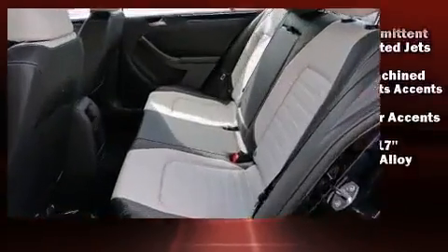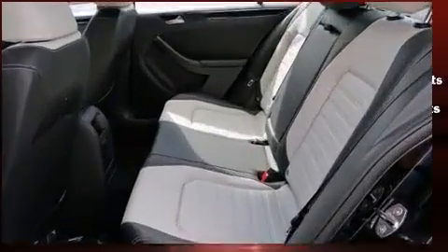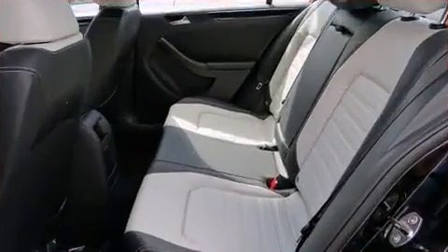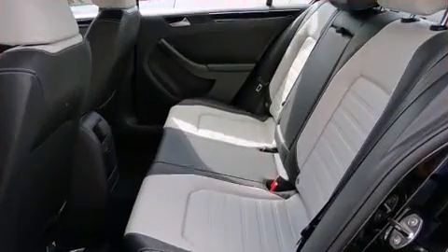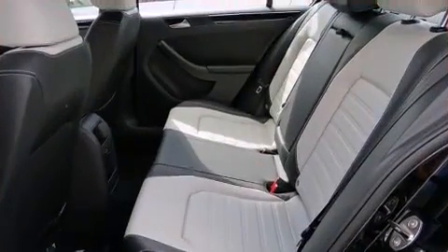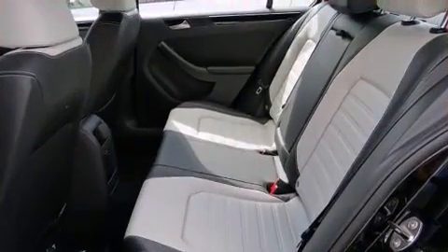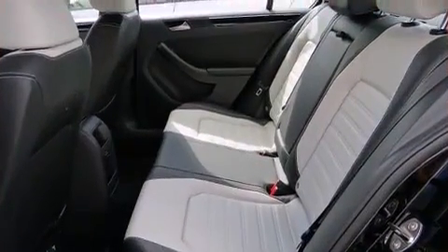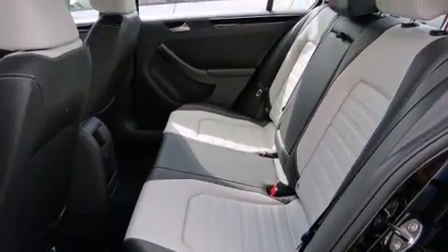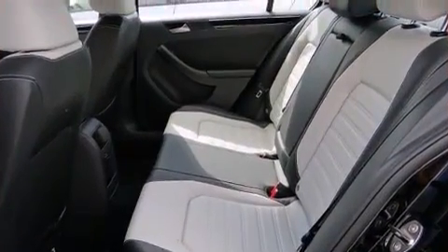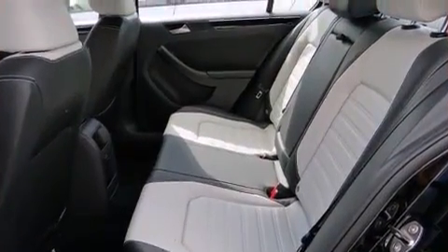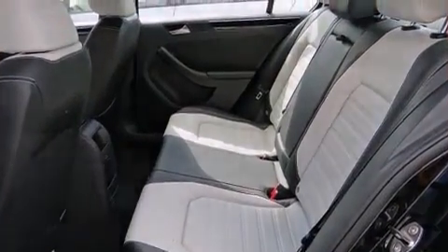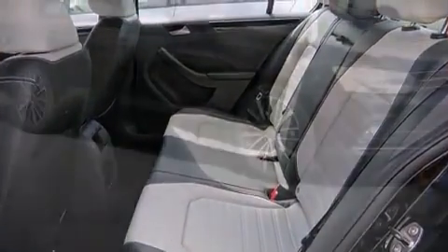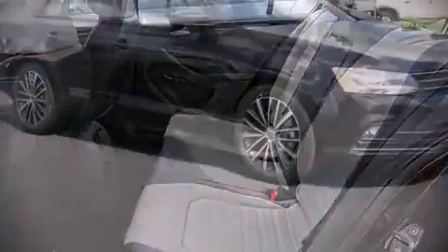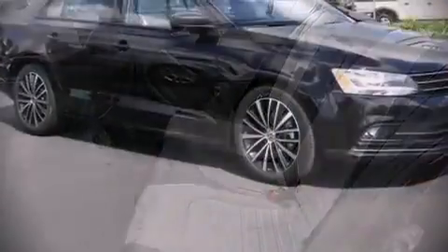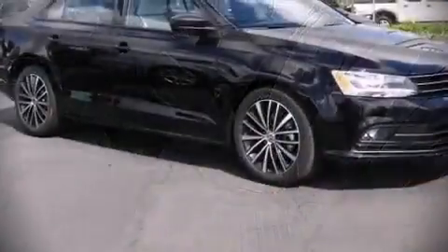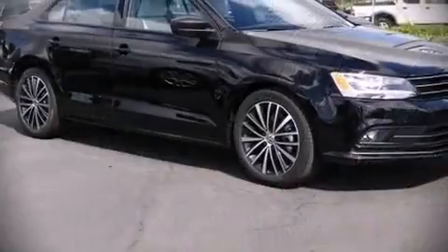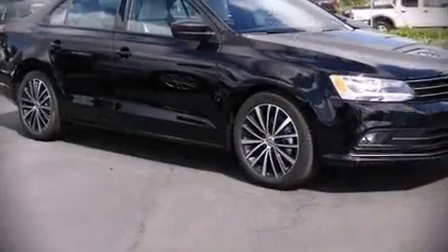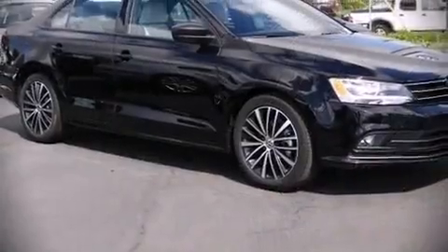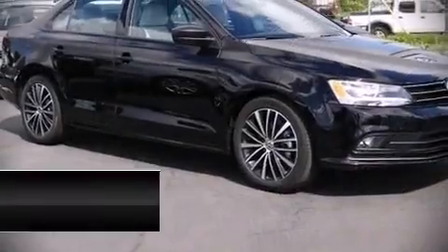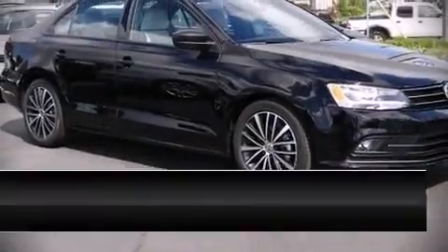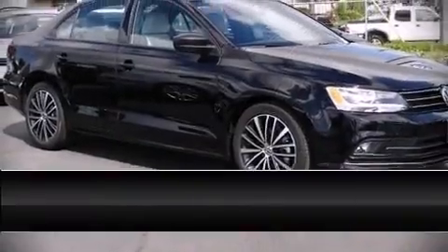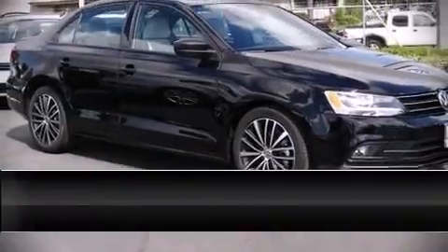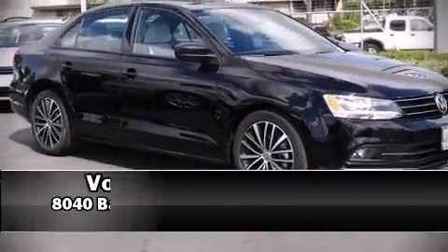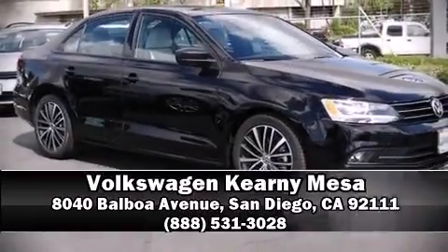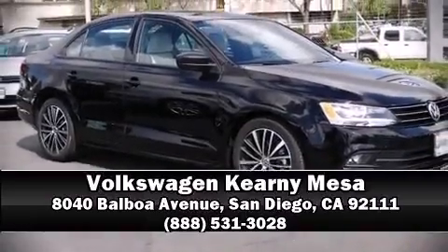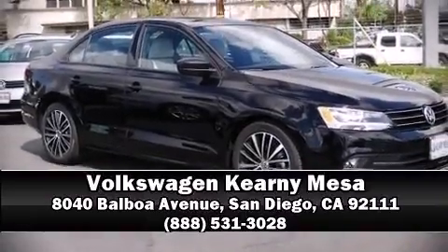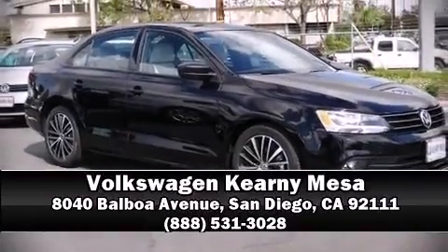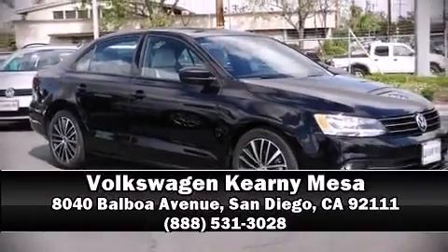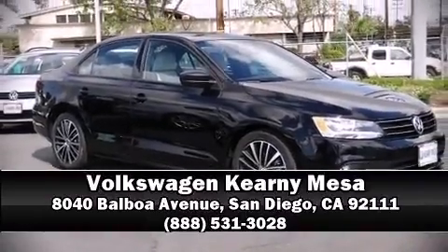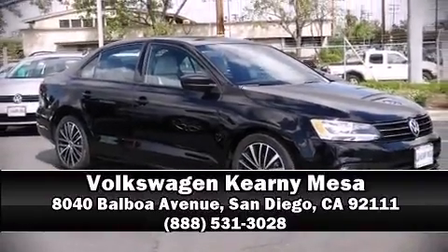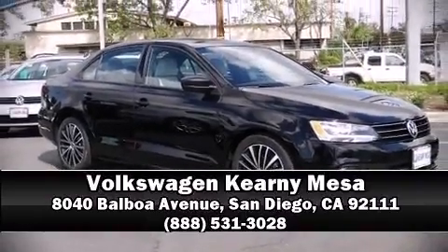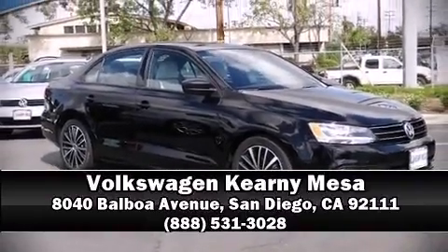We'd also be happy to help you arrange financing for your vehicle. Stop in and take a test drive.